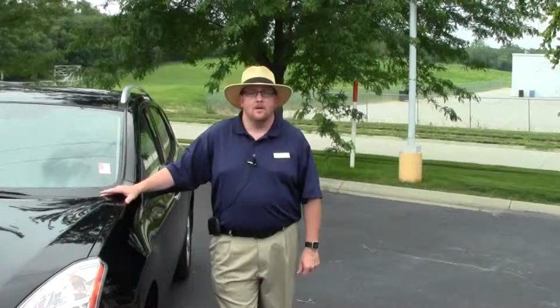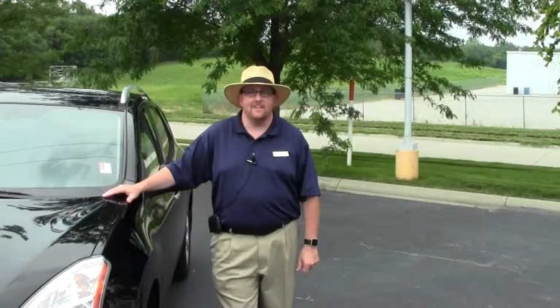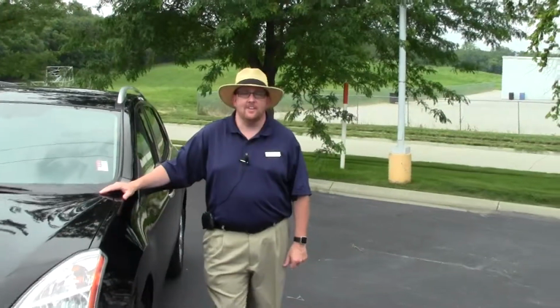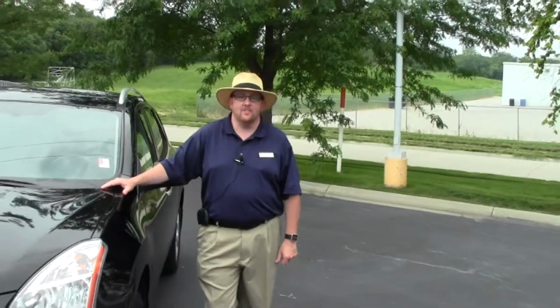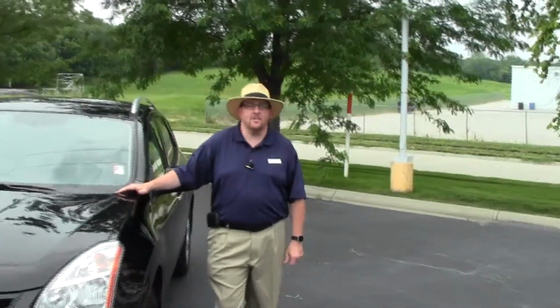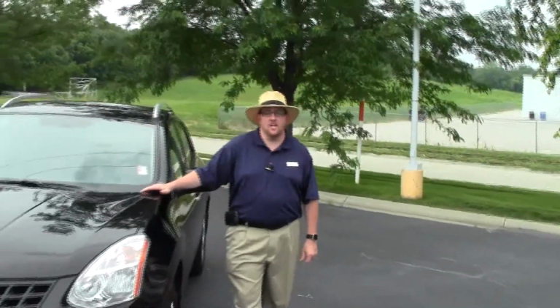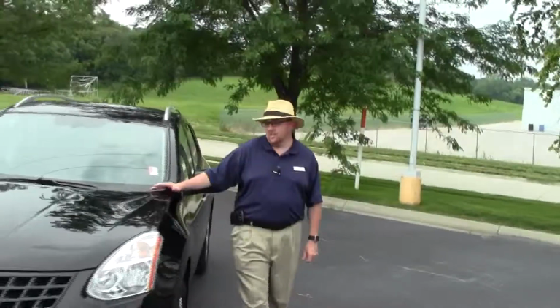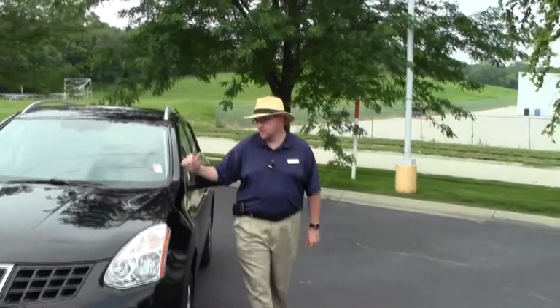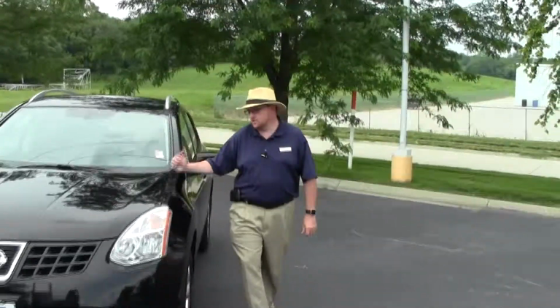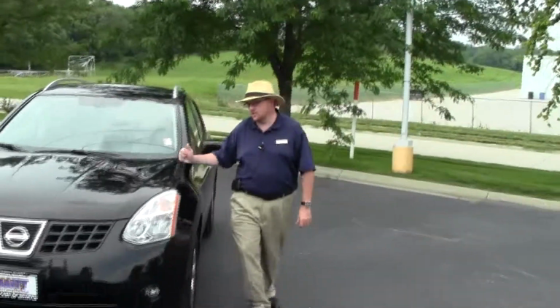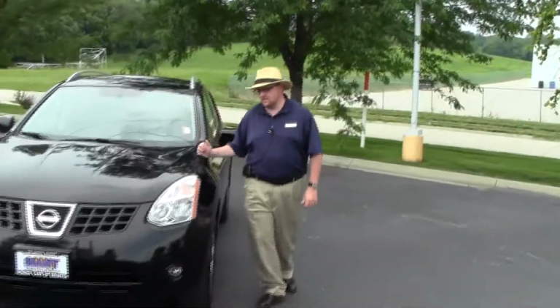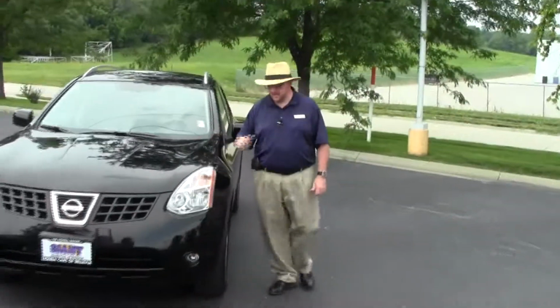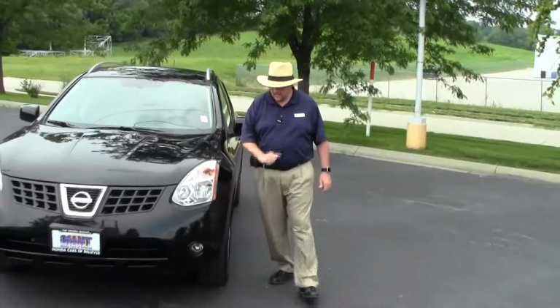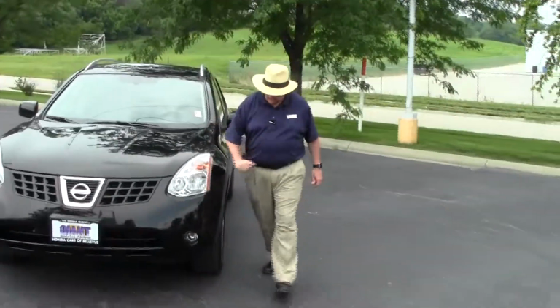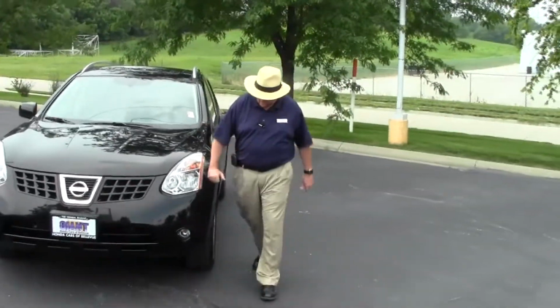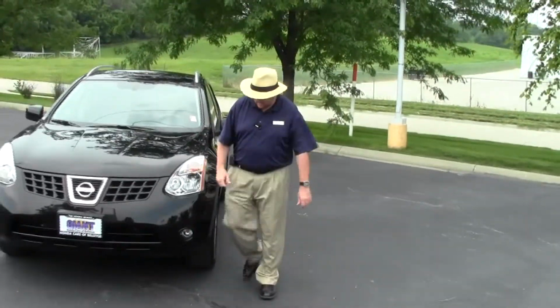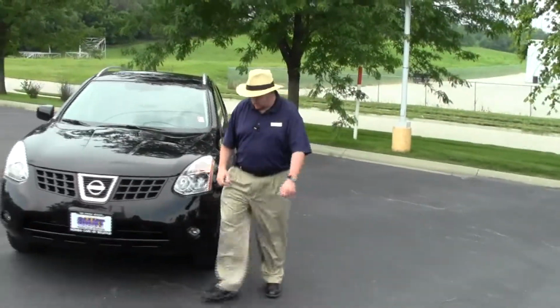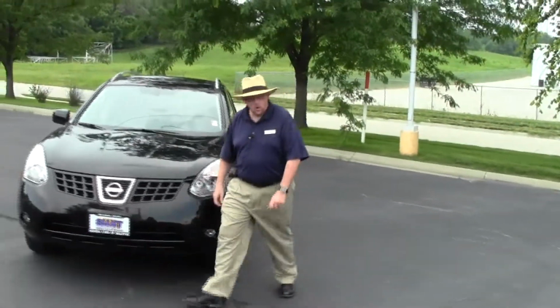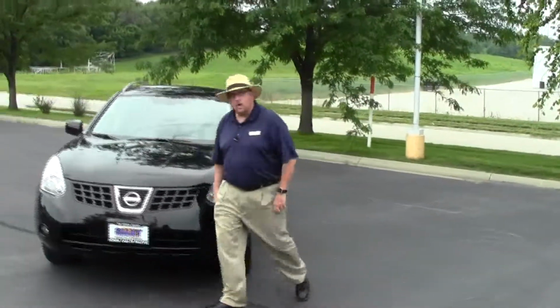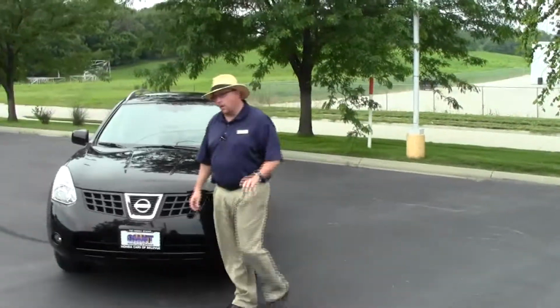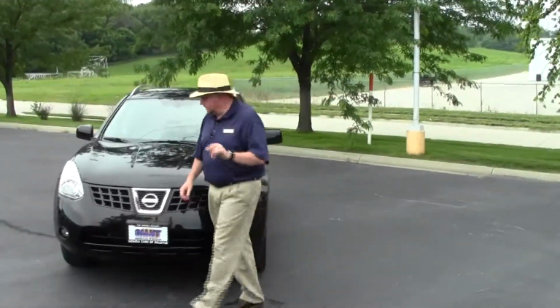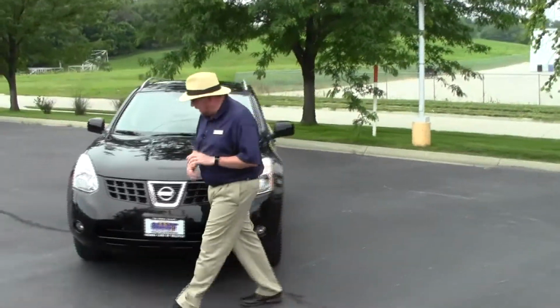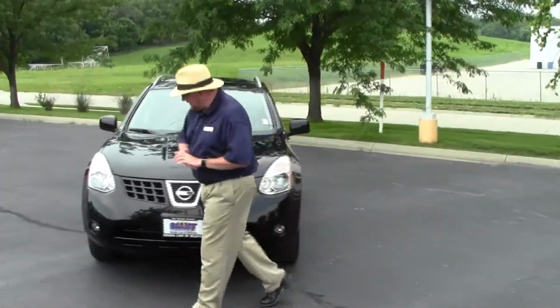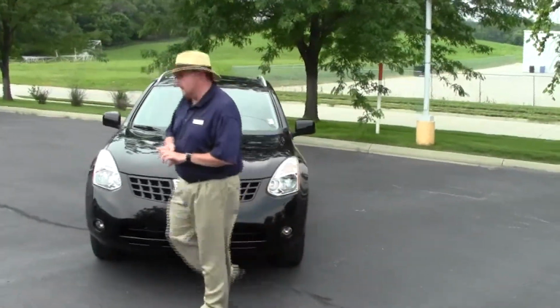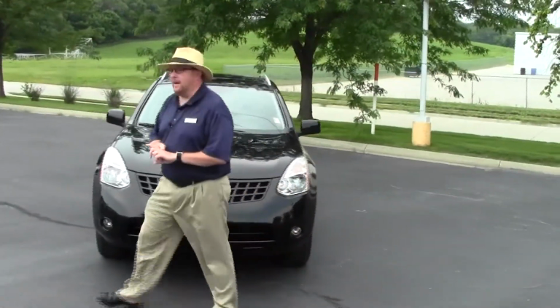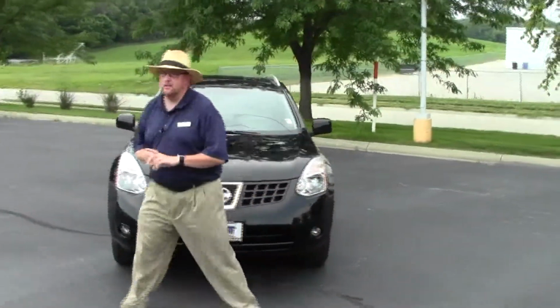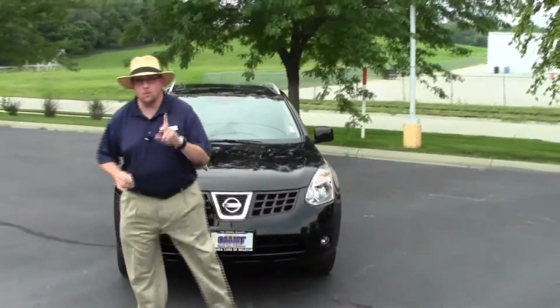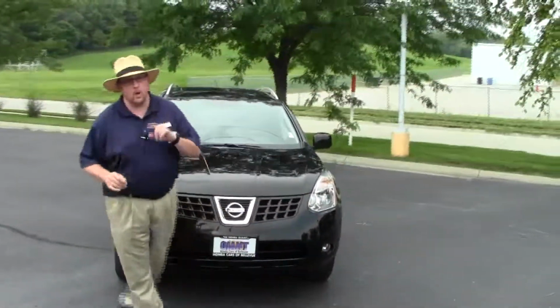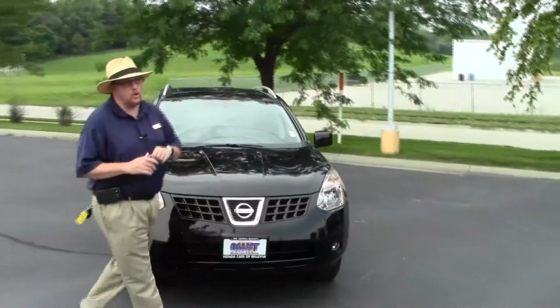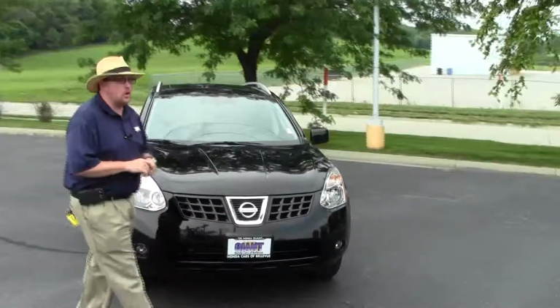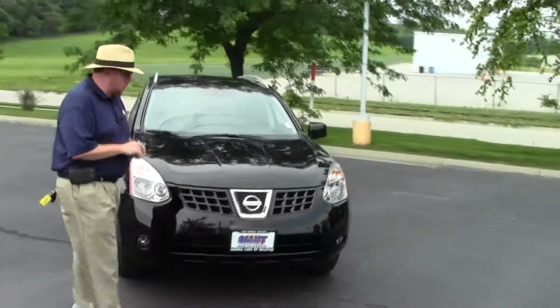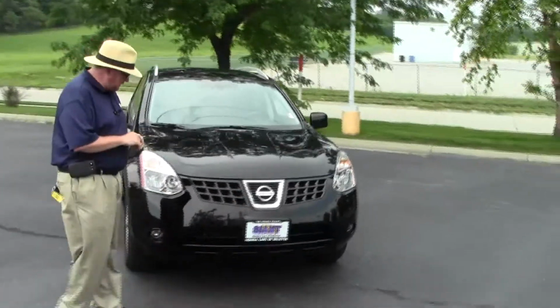Brian Kelly here for the Honda Giant, here to show you this 2010 Nissan Rogue all-wheel-drive SL model. It's a one-owner, new car trade.